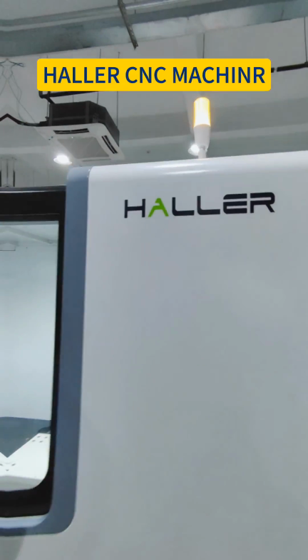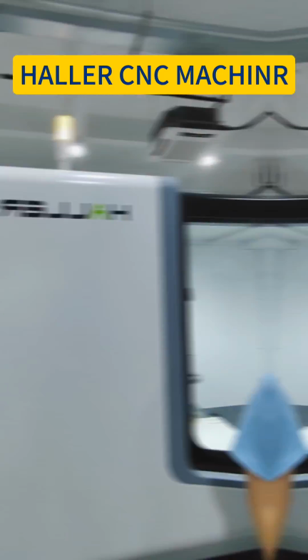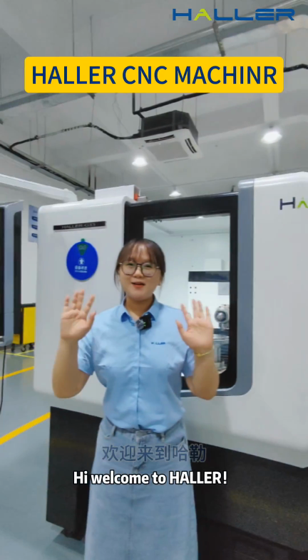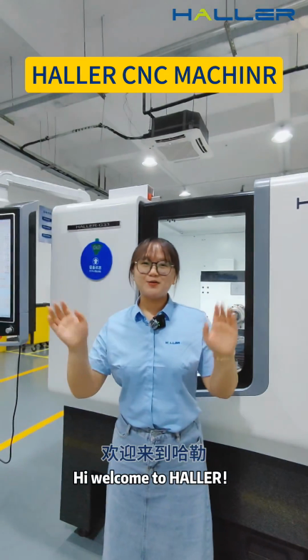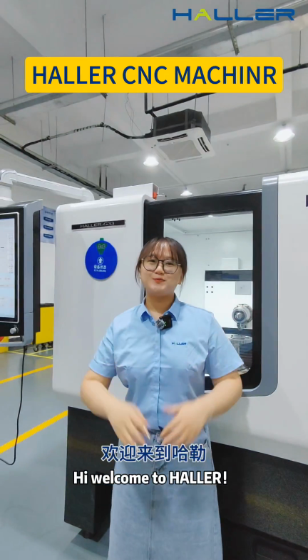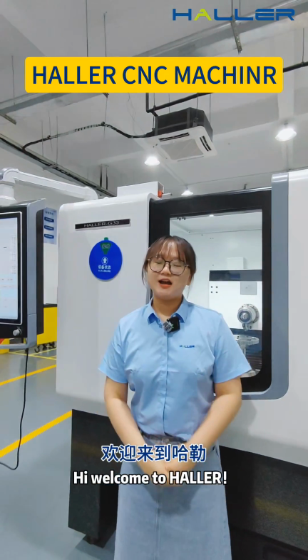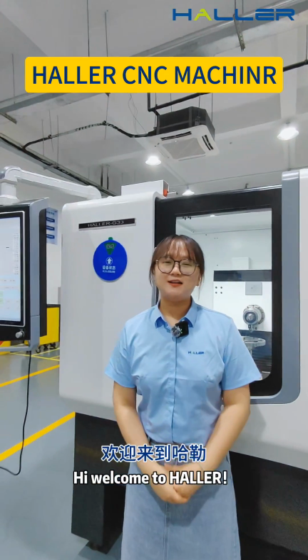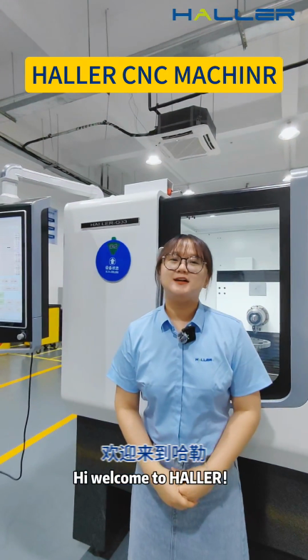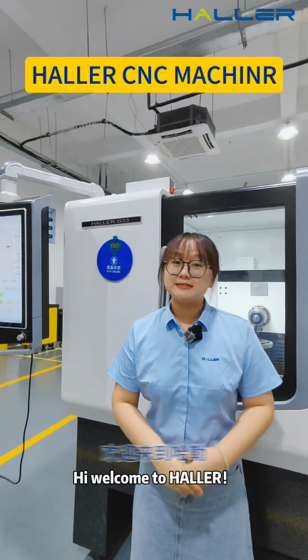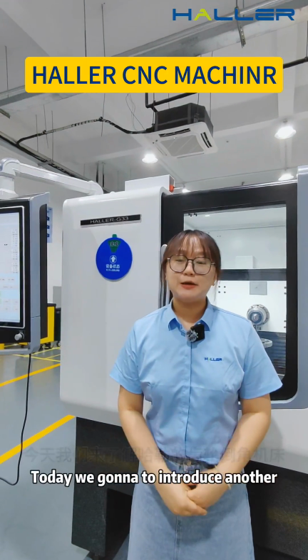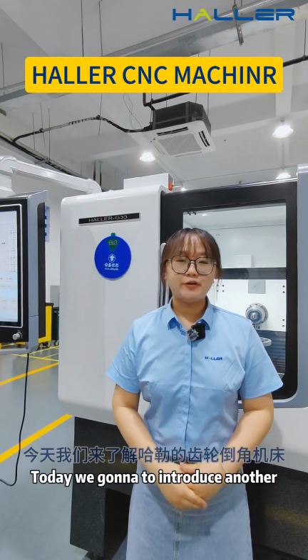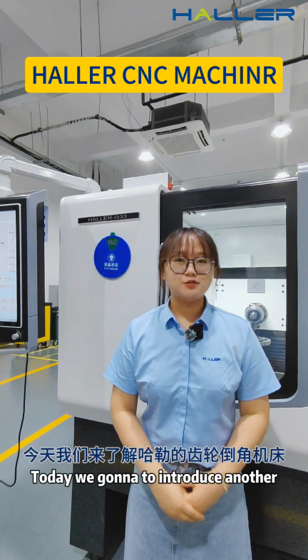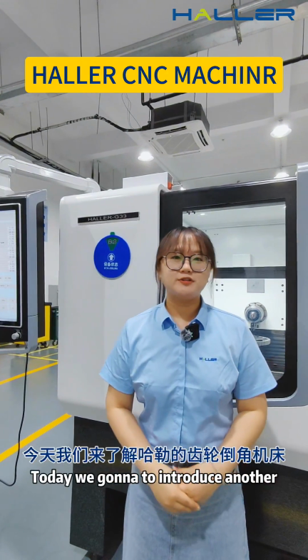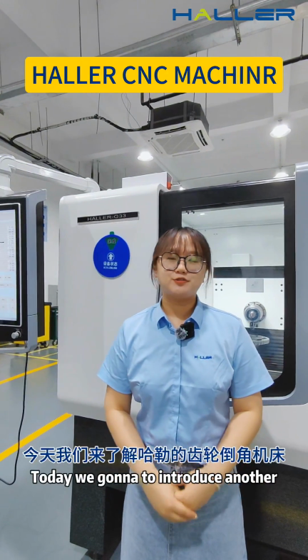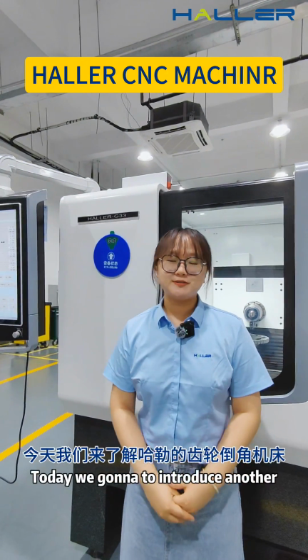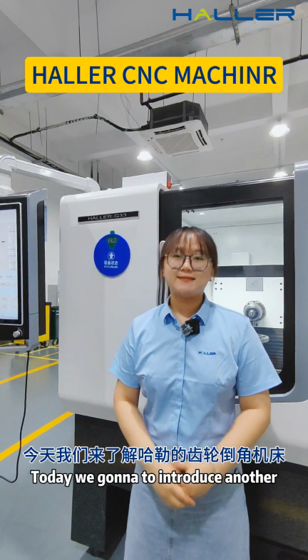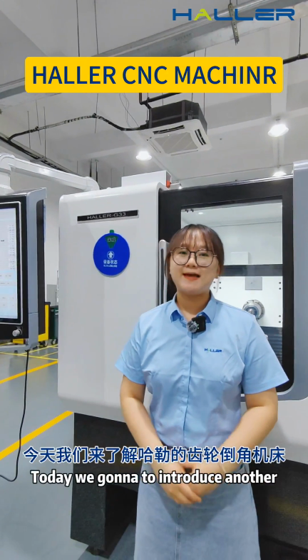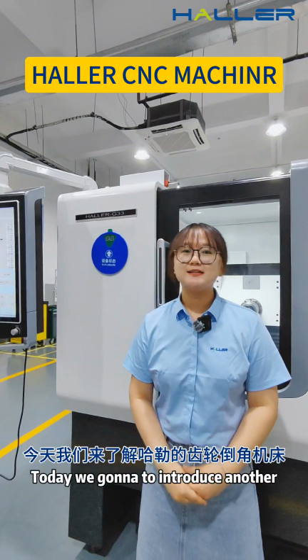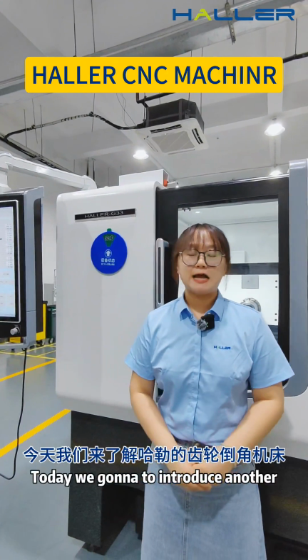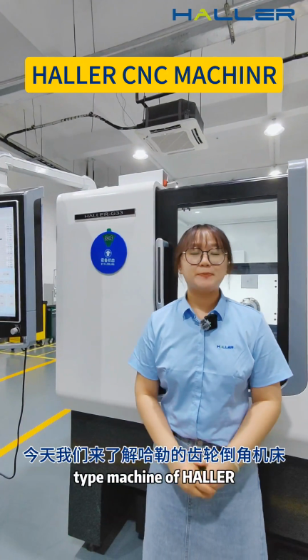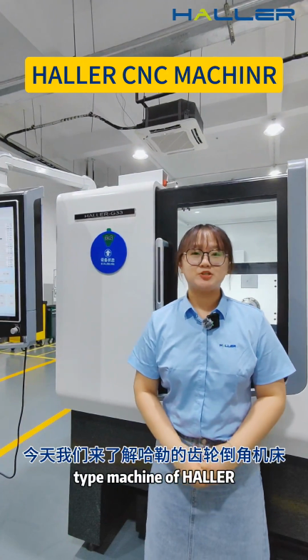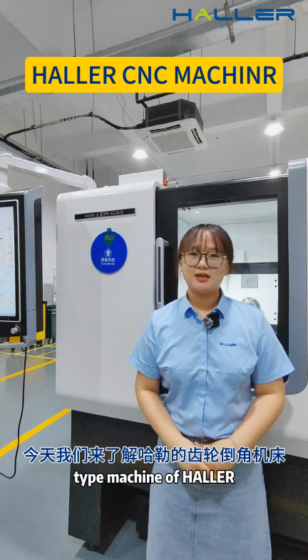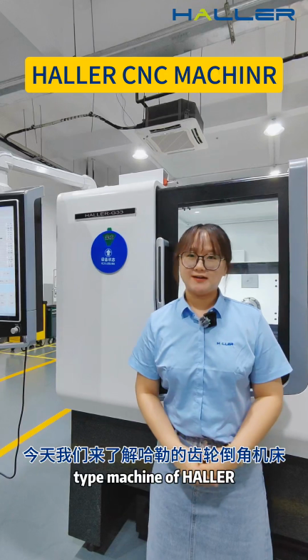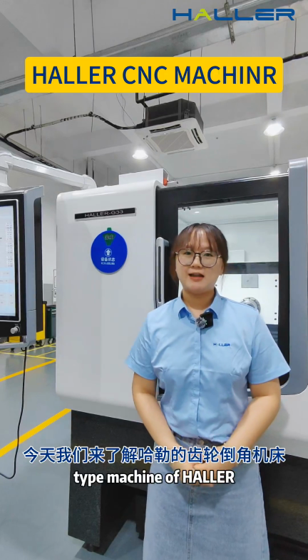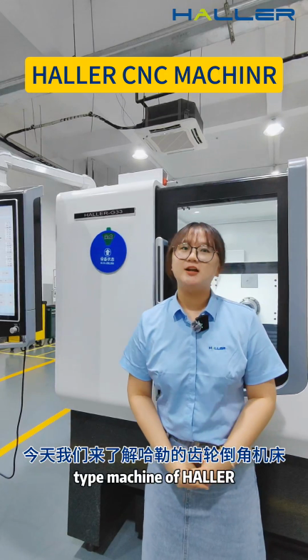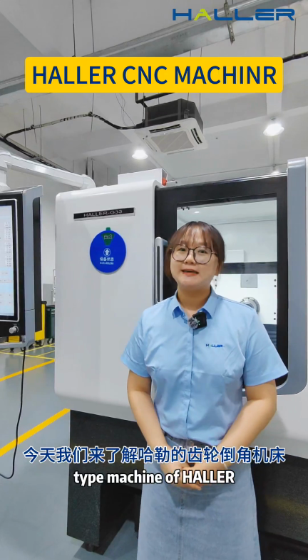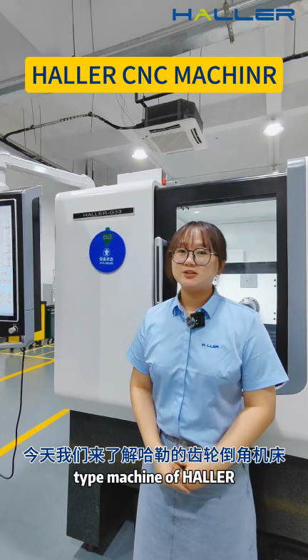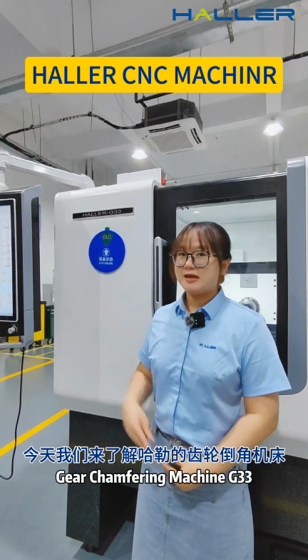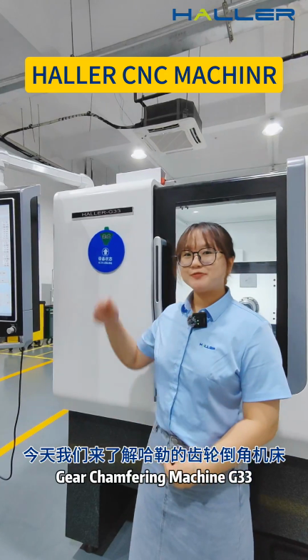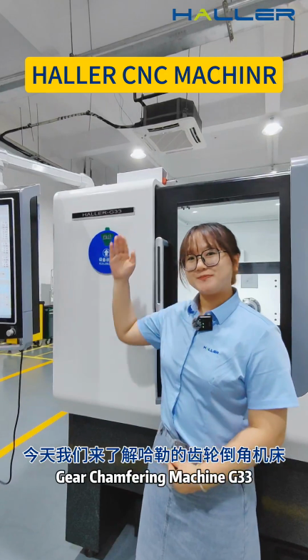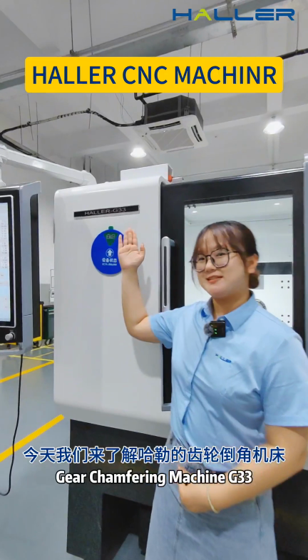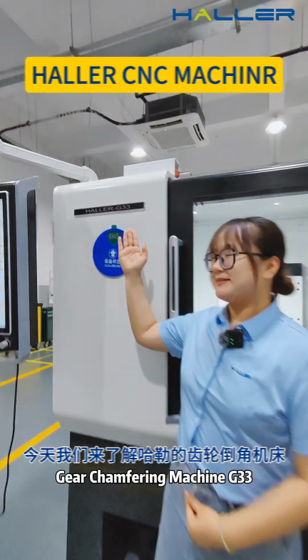Hi, welcome to Haller. Today we are going to introduce another typing machine of Haller. Here is a time-free machine.